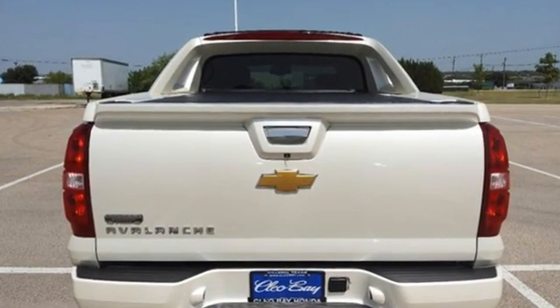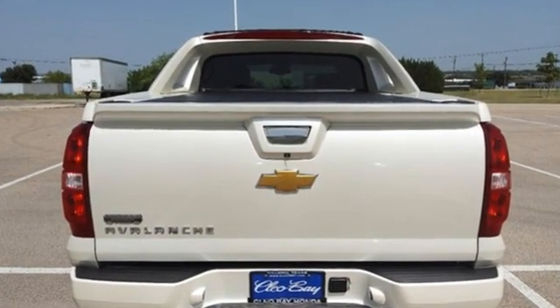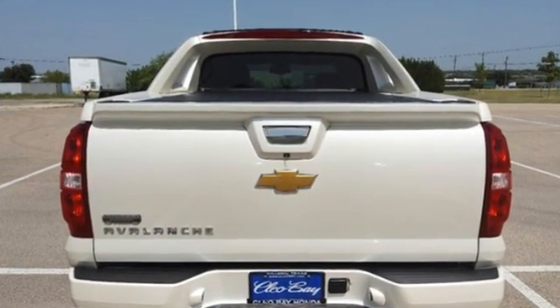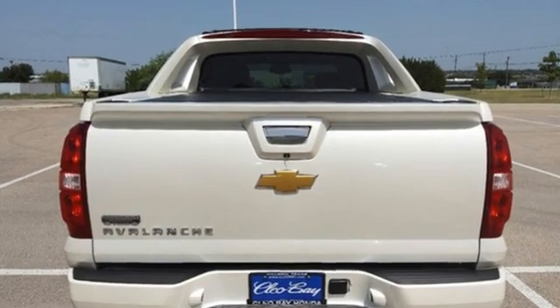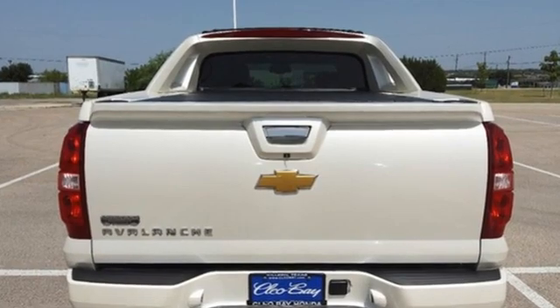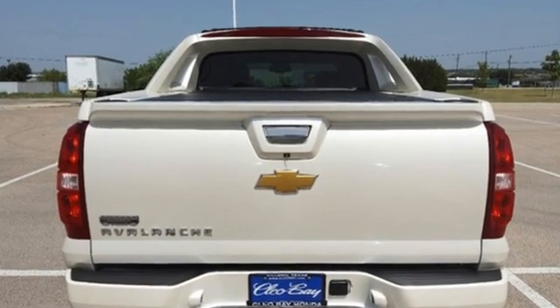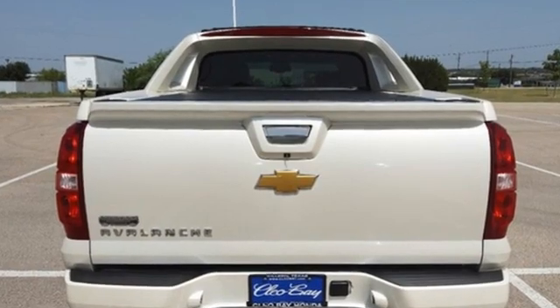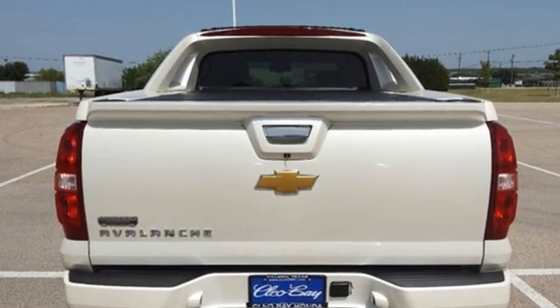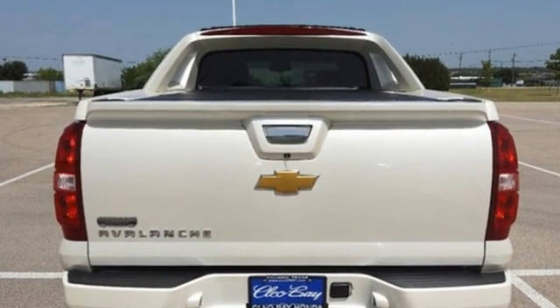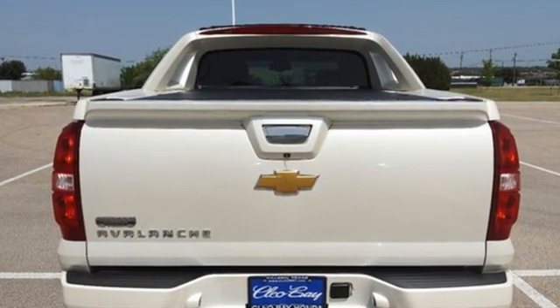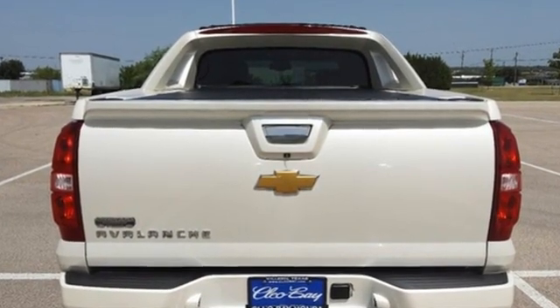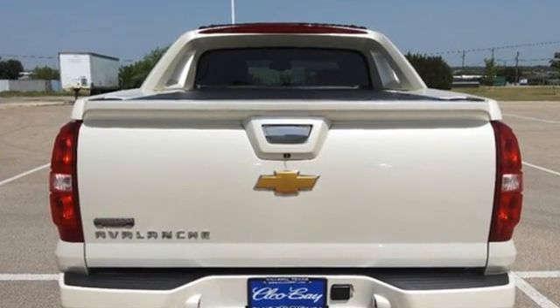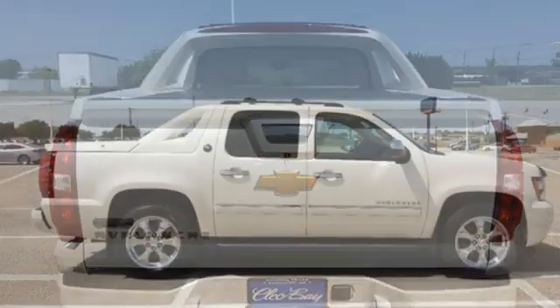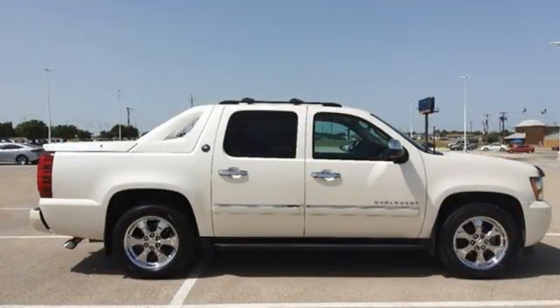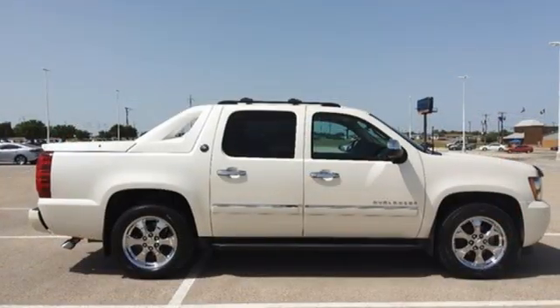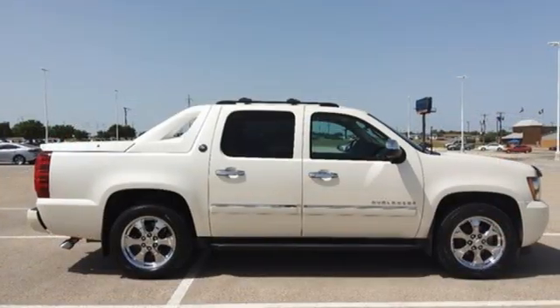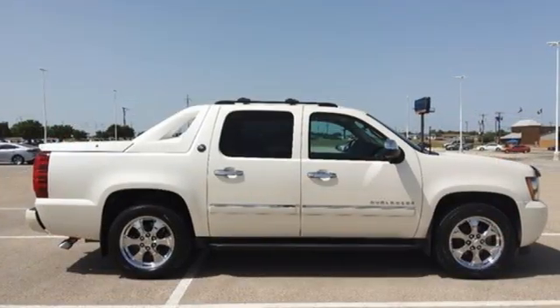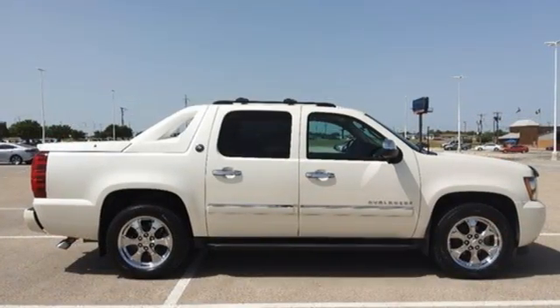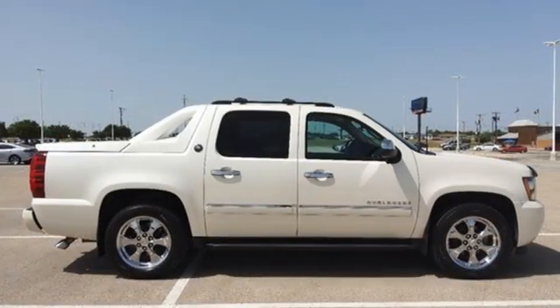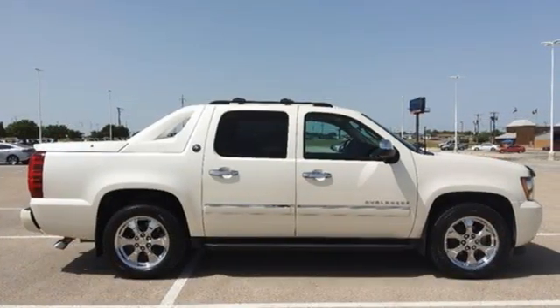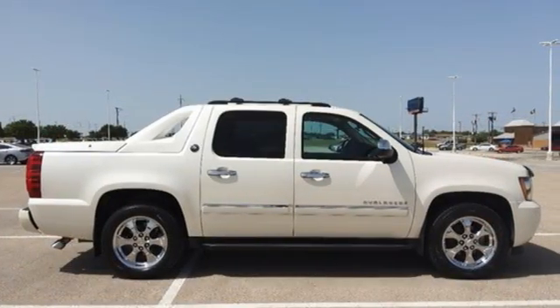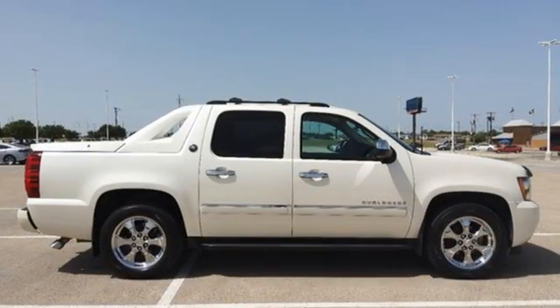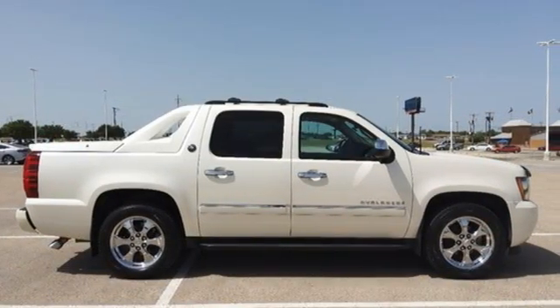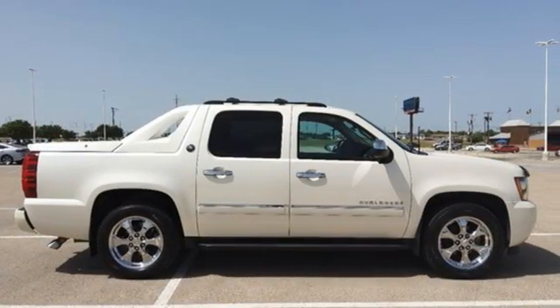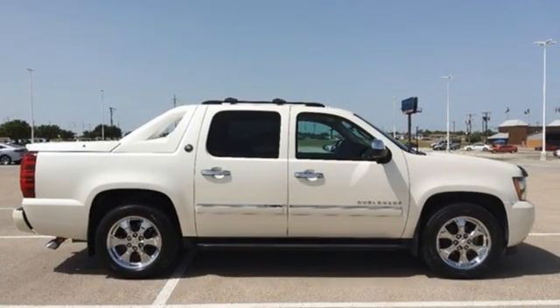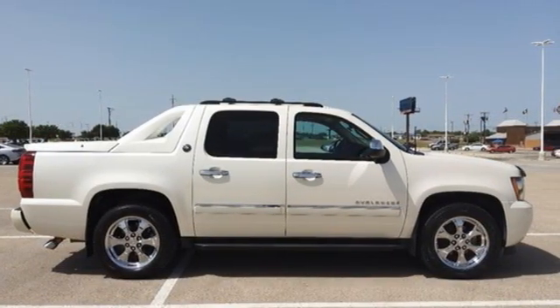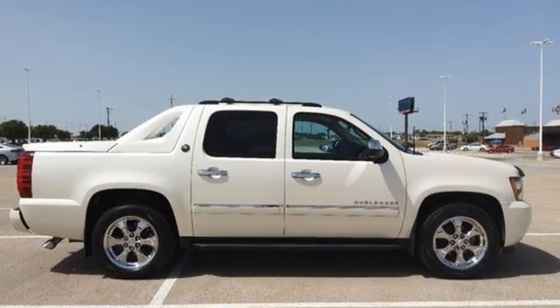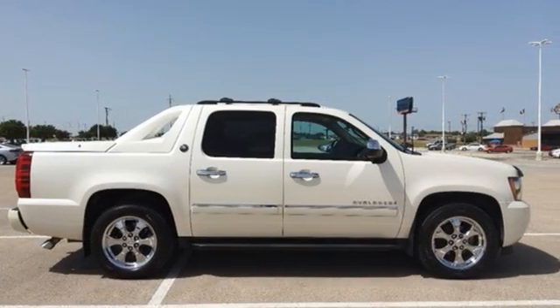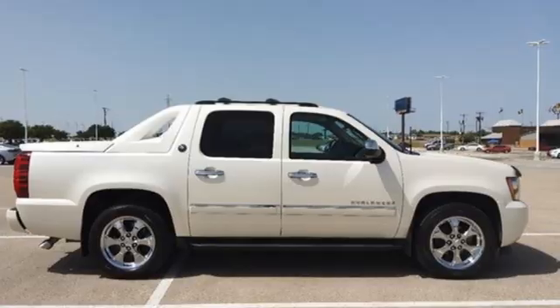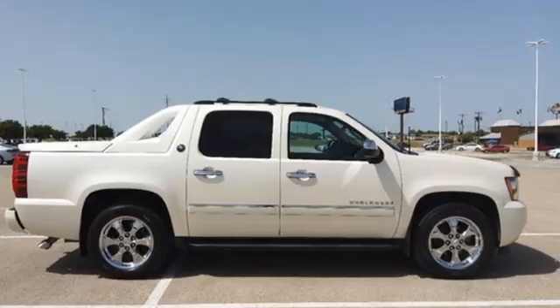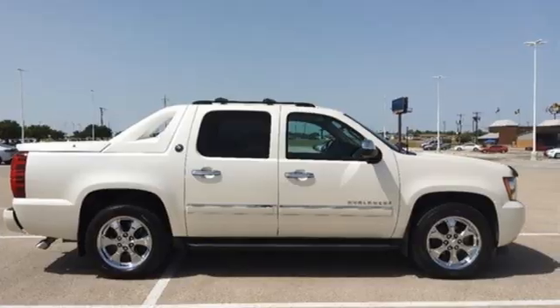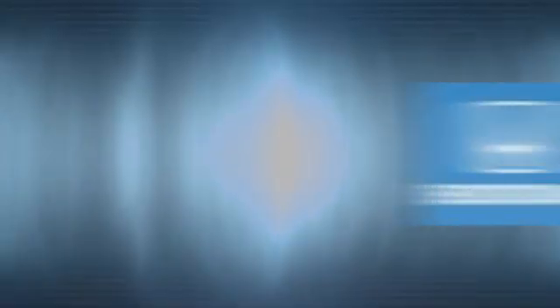There's more than a century of ingenuity and significance in every Chevy. Hurry in today for a test drive.